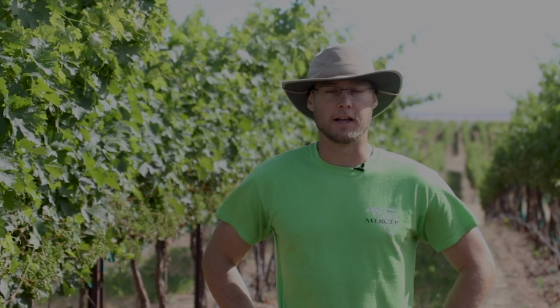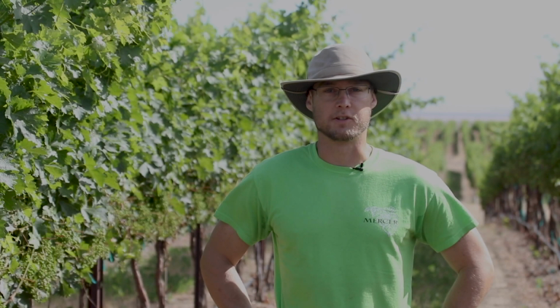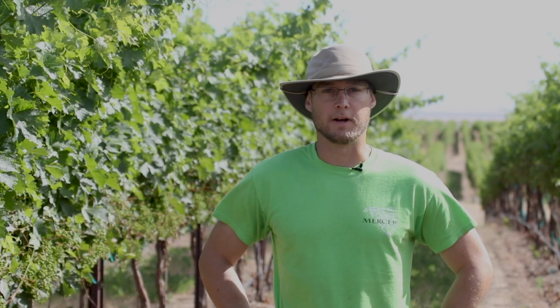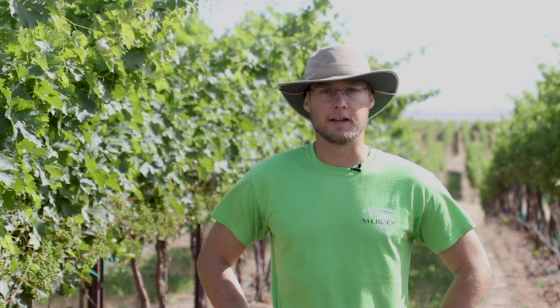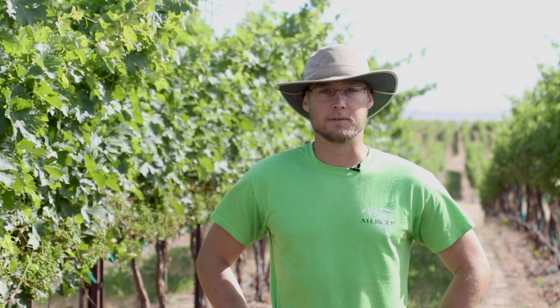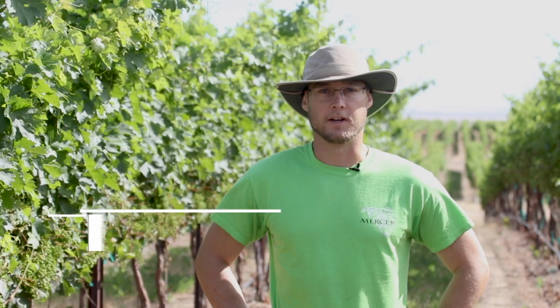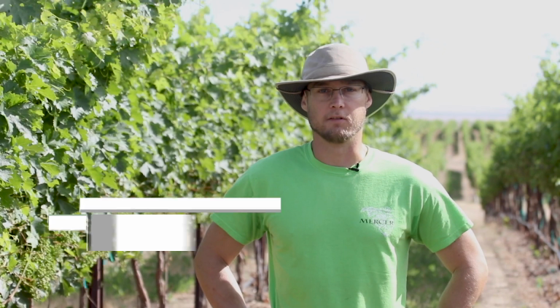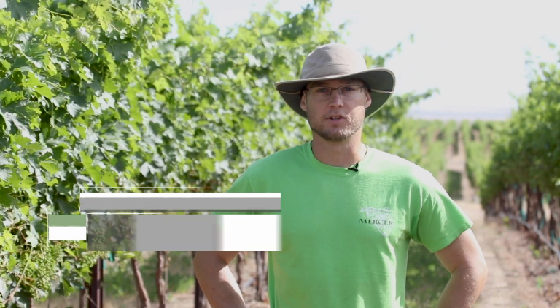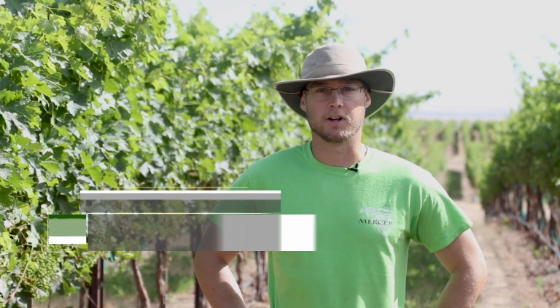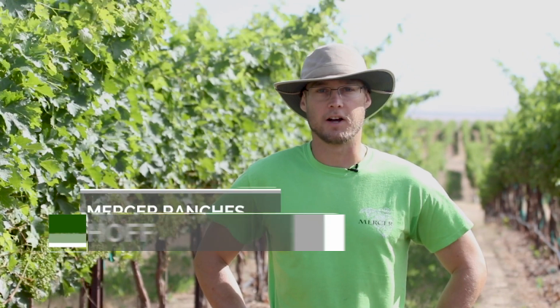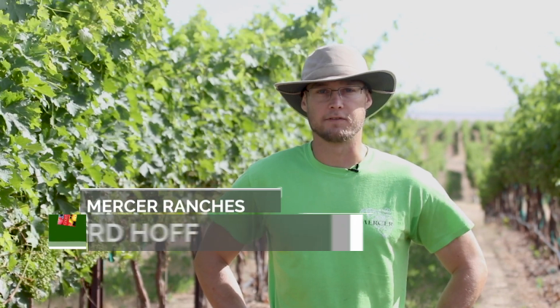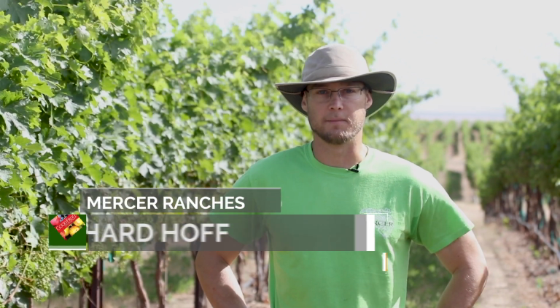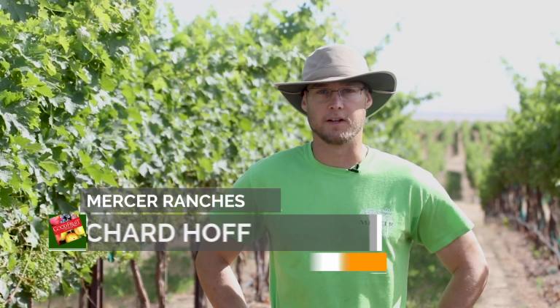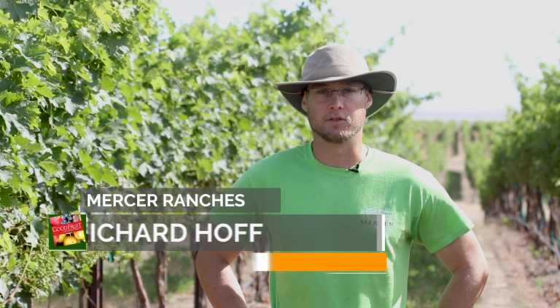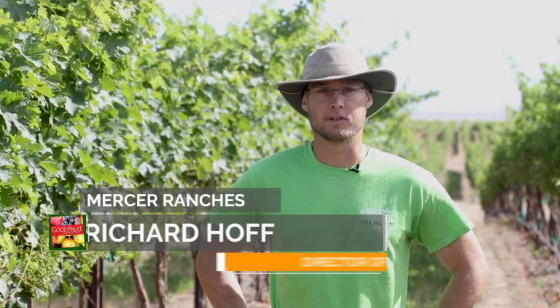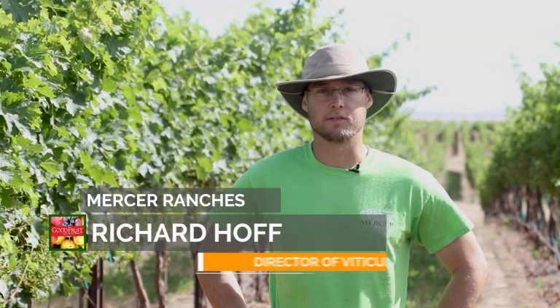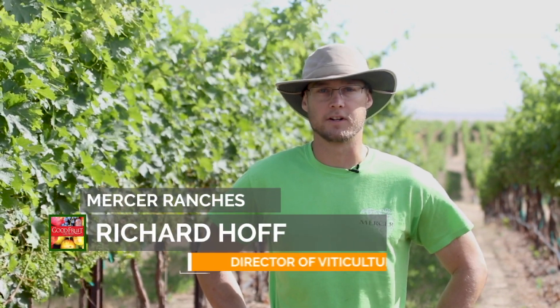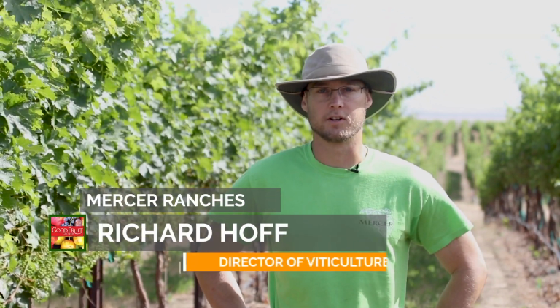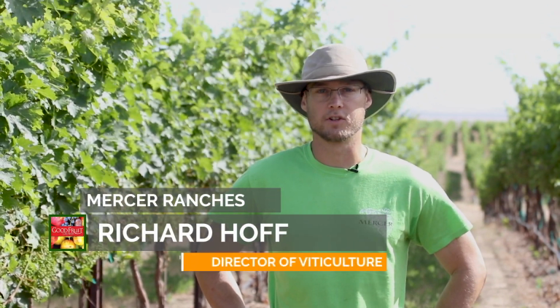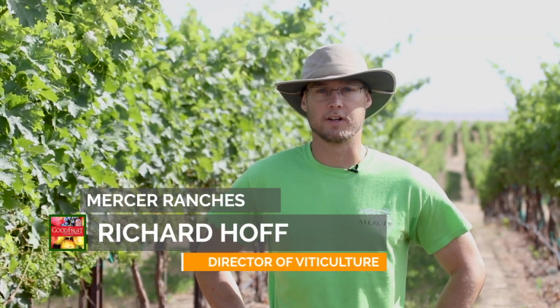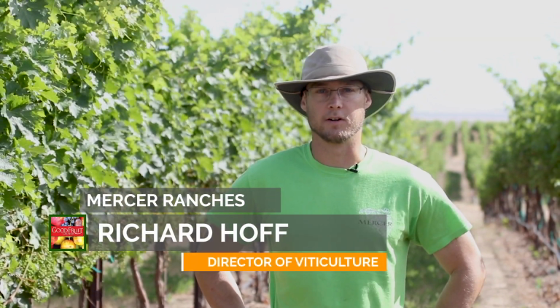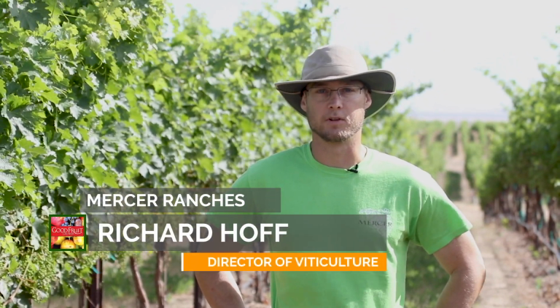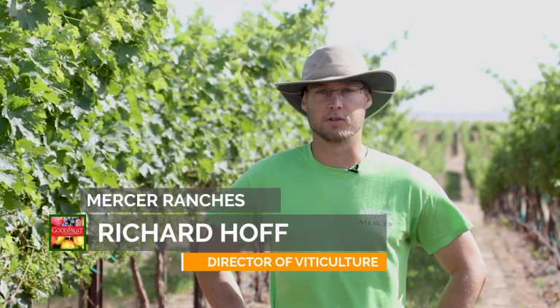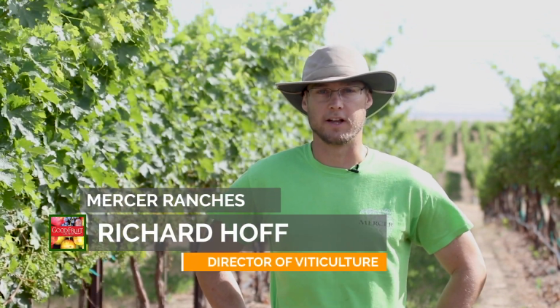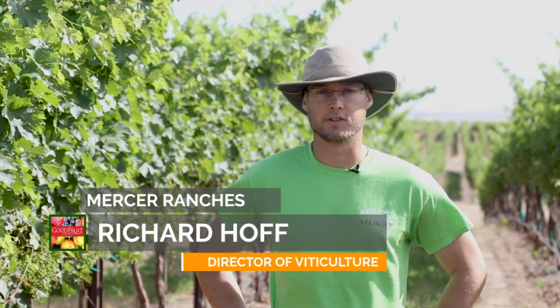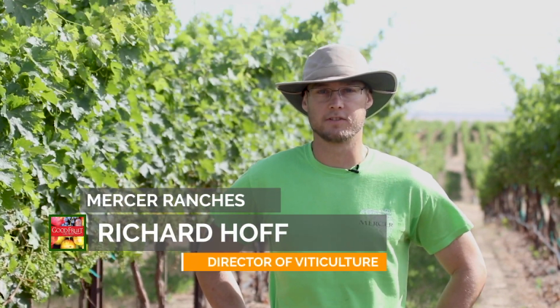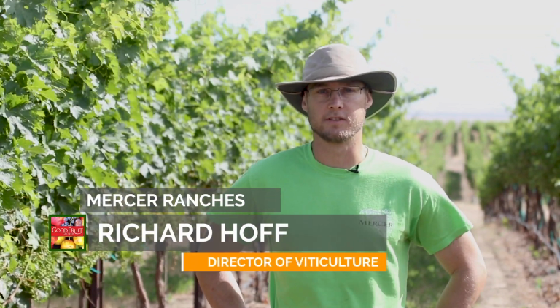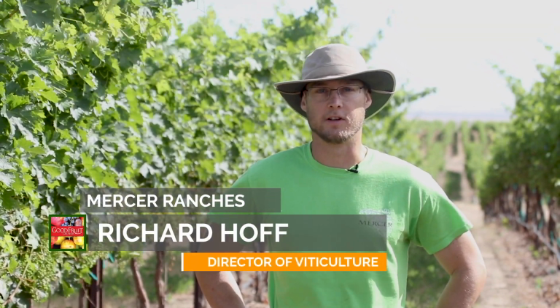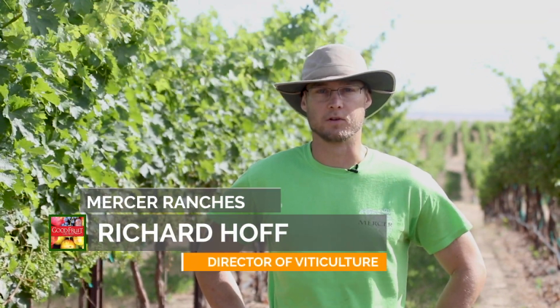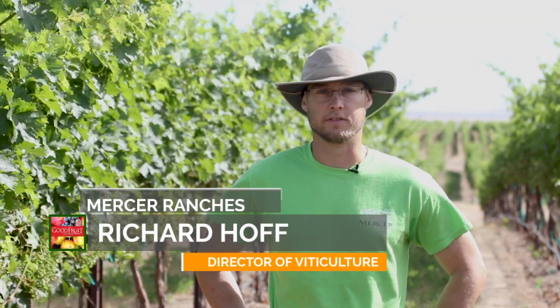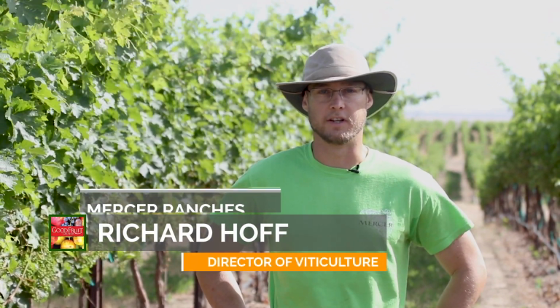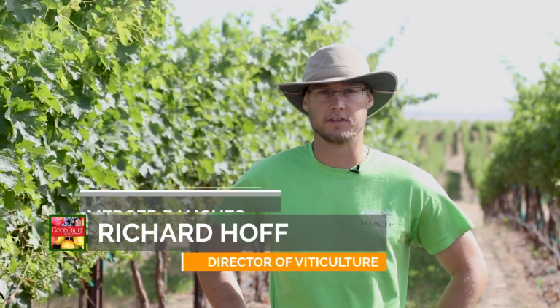My name is Richard Hoff. I'm the Director of Viticulture here at Mercer Ranches in the Horse Seven Hills.